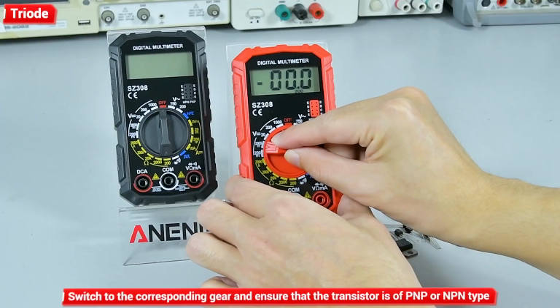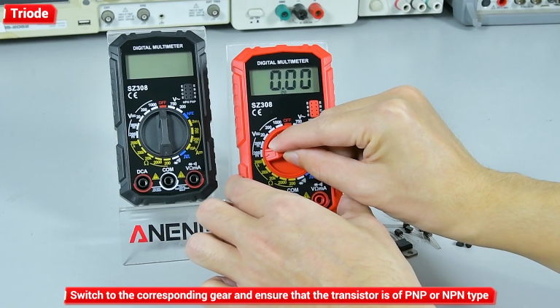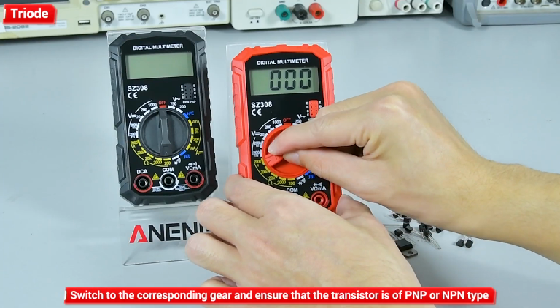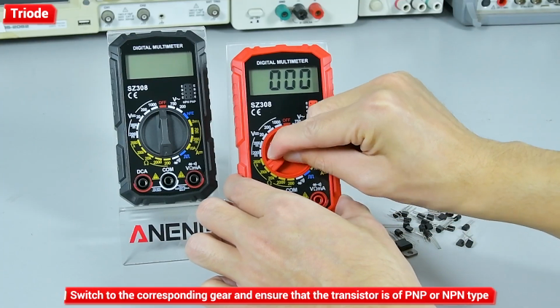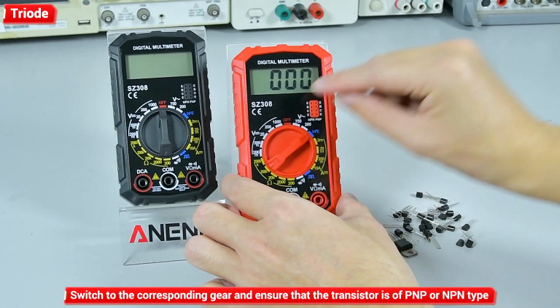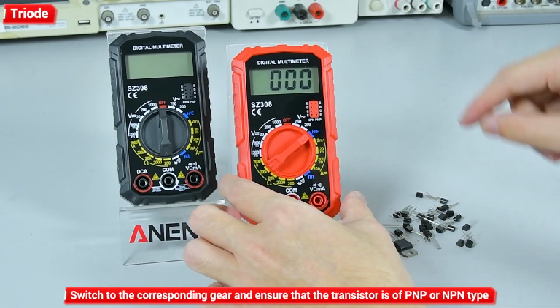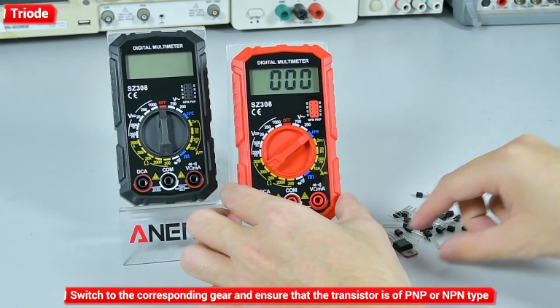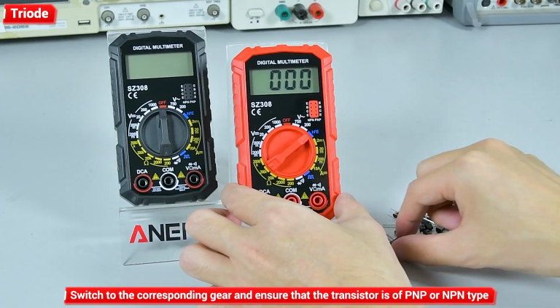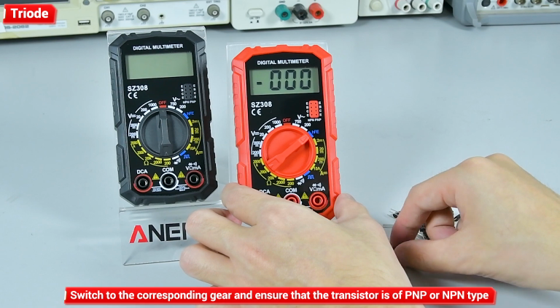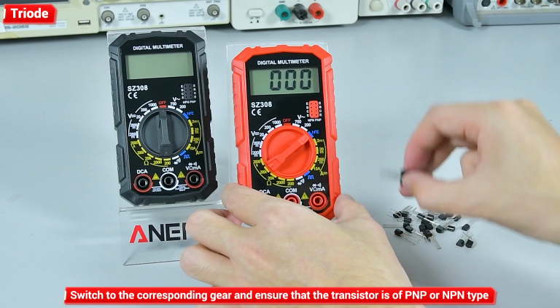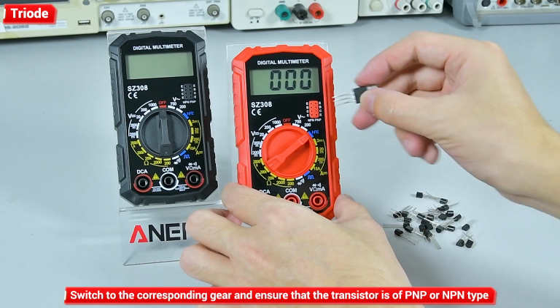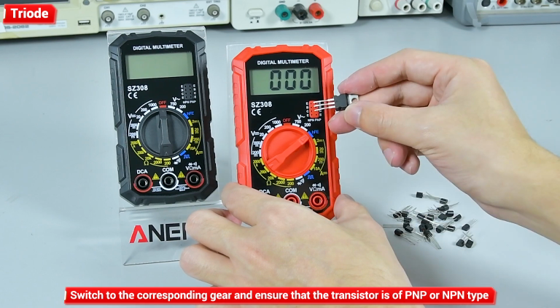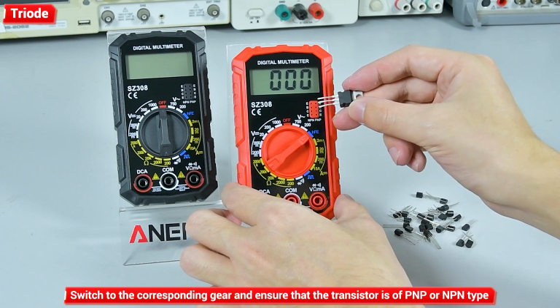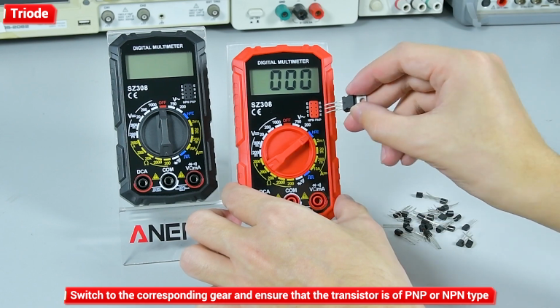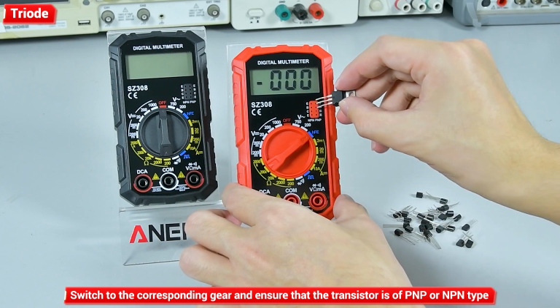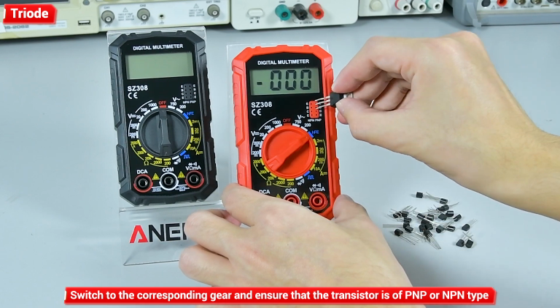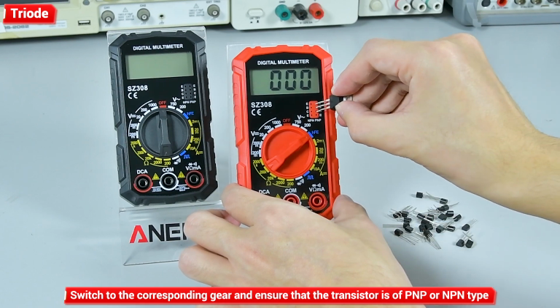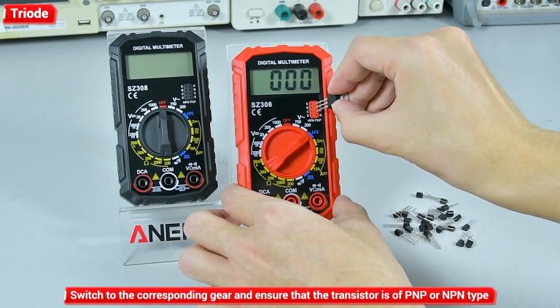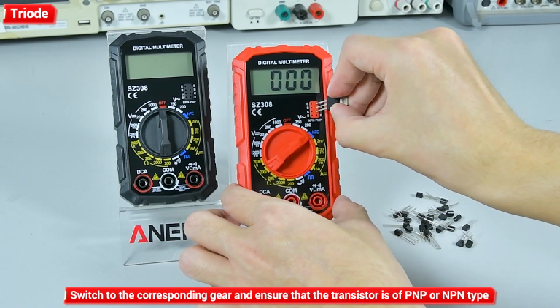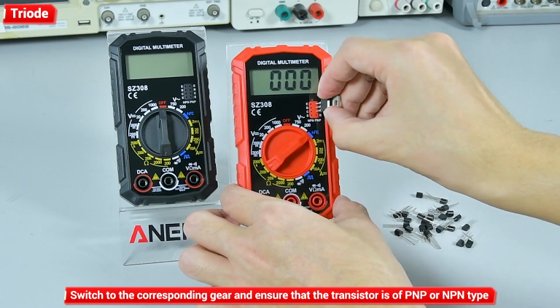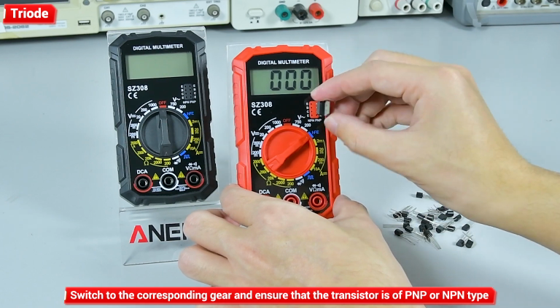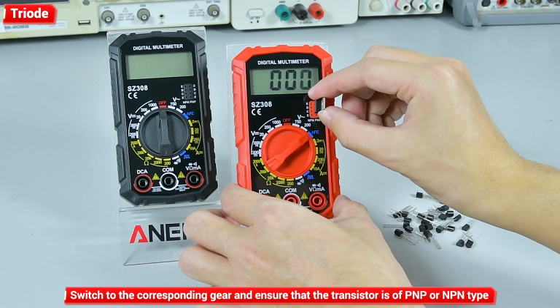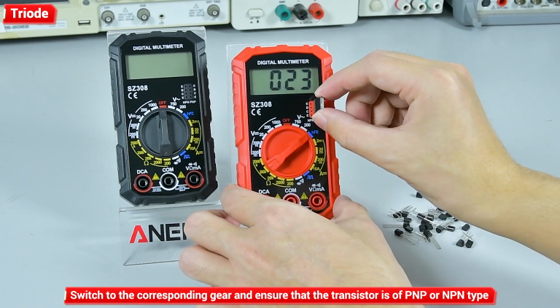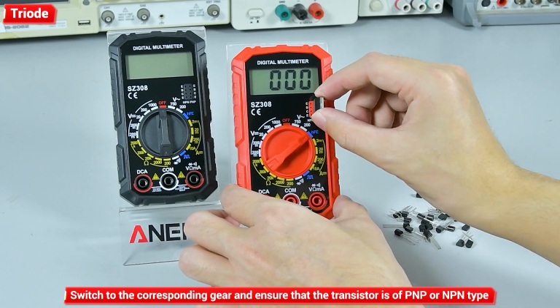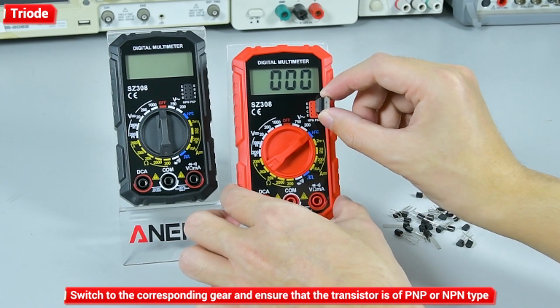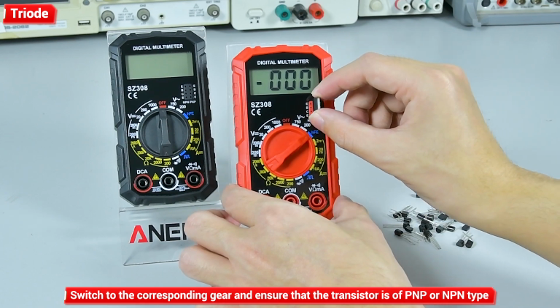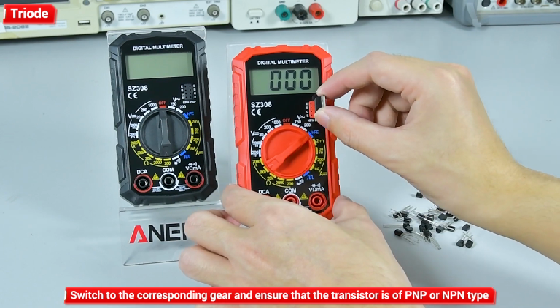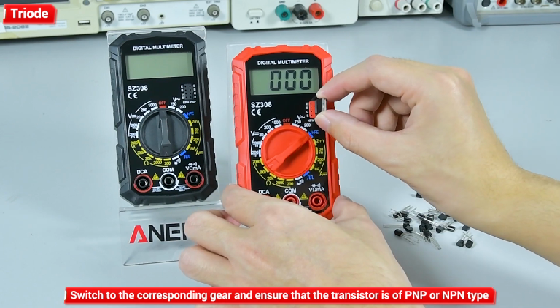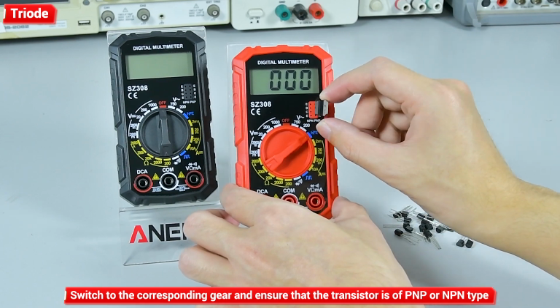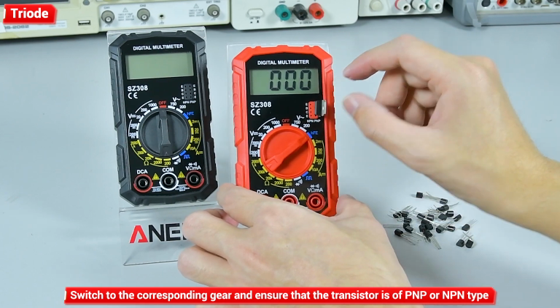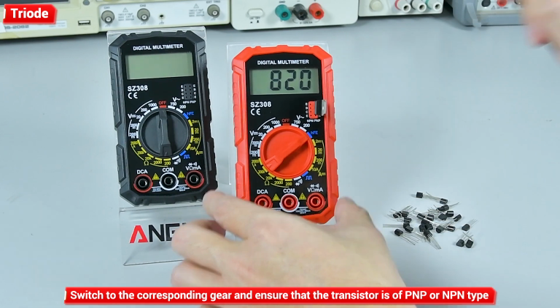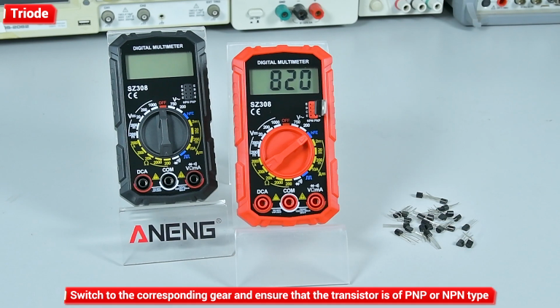Triode measurement: switch to the corresponding gear and ensure that the transistor is of PNP or NPN type.